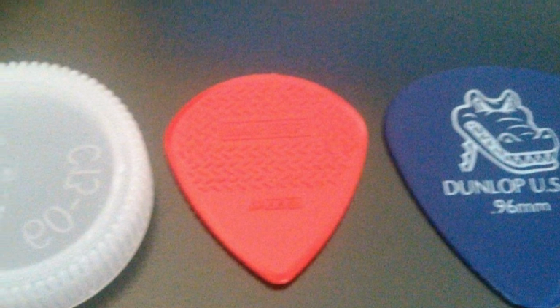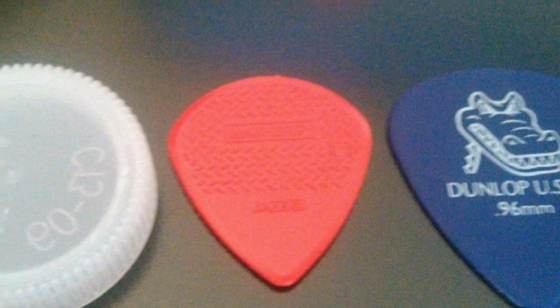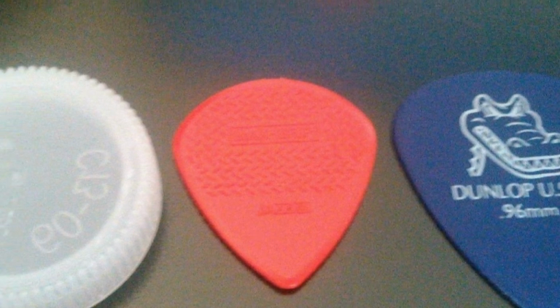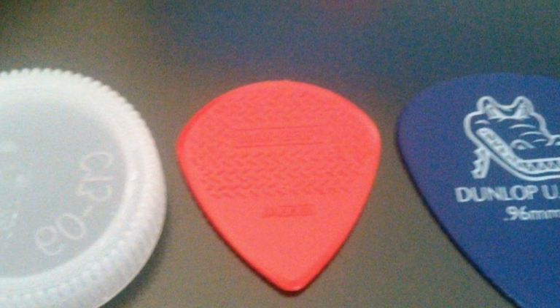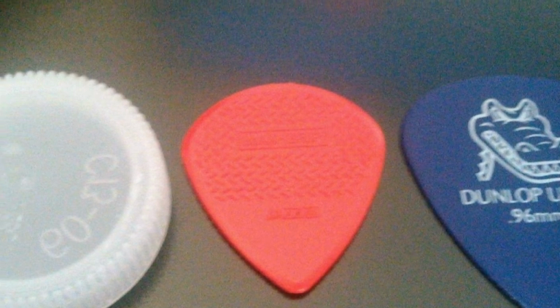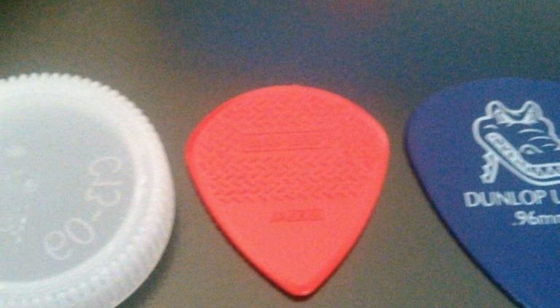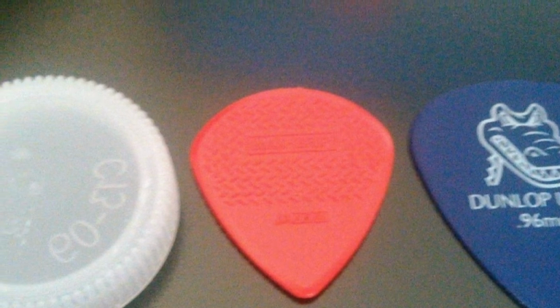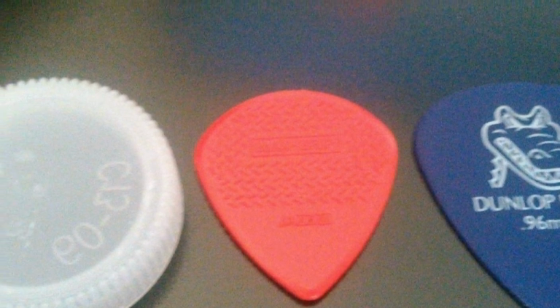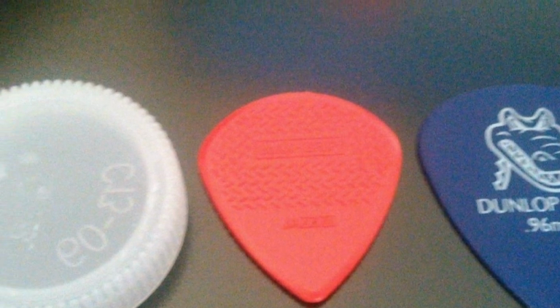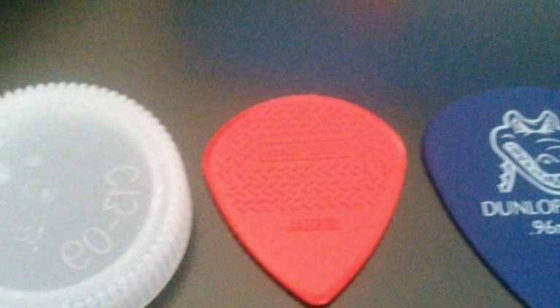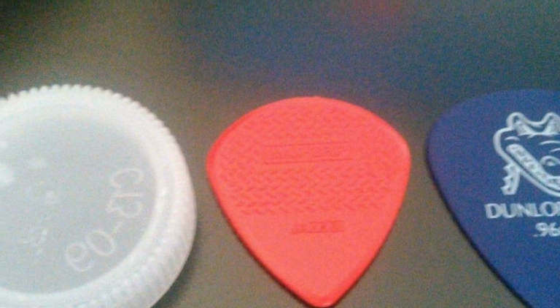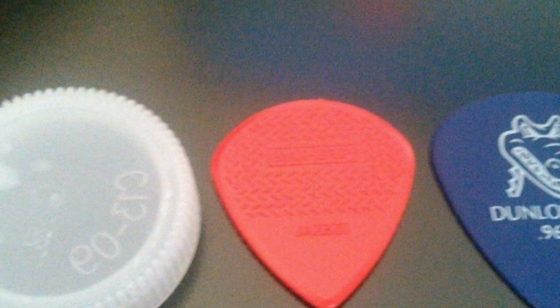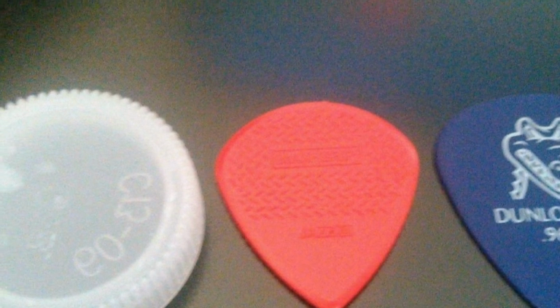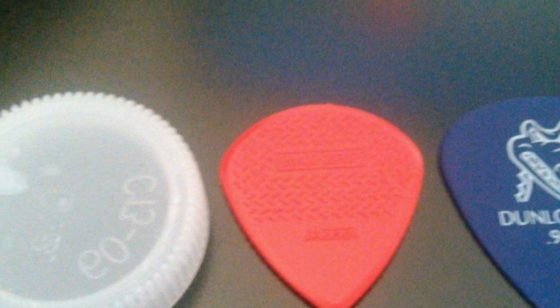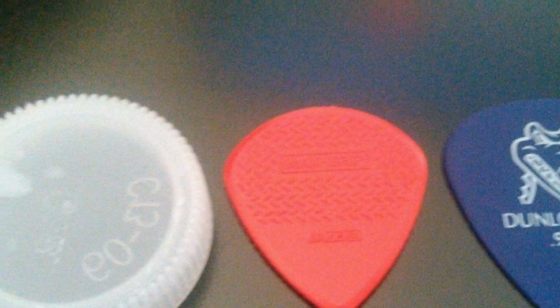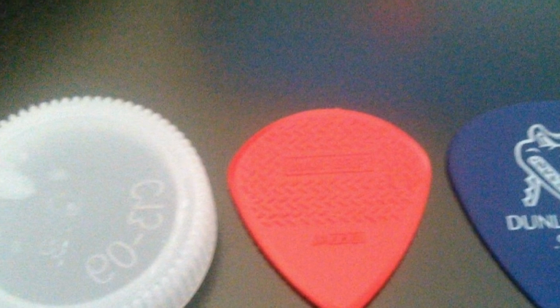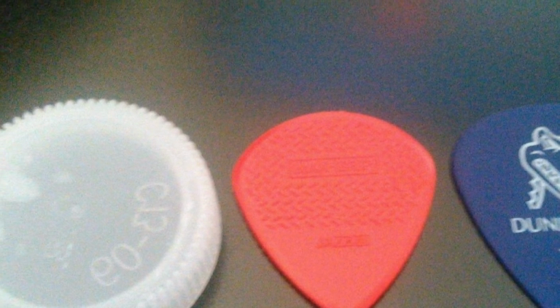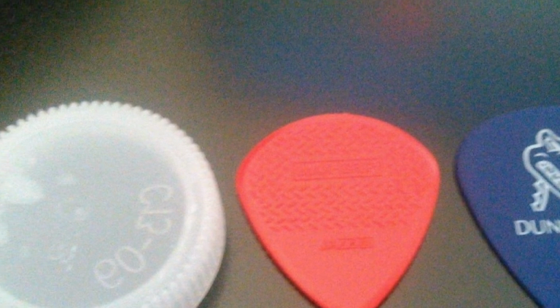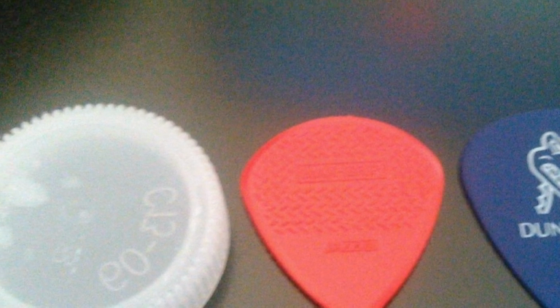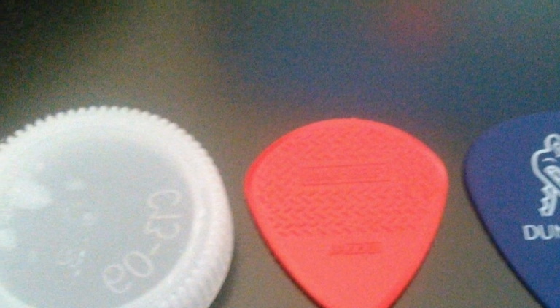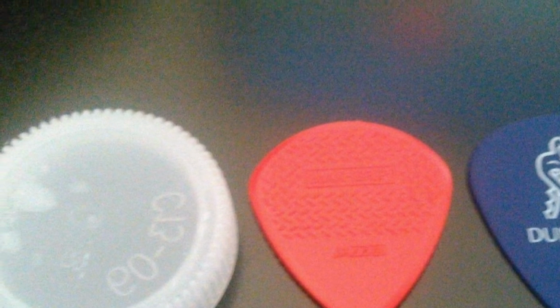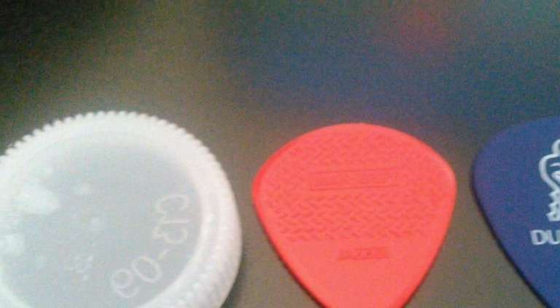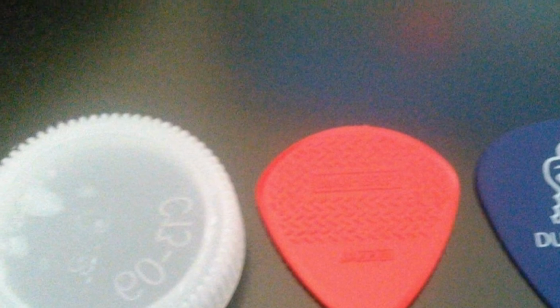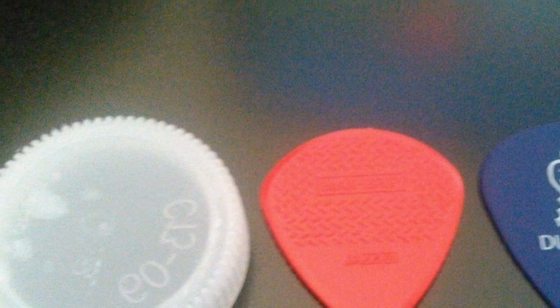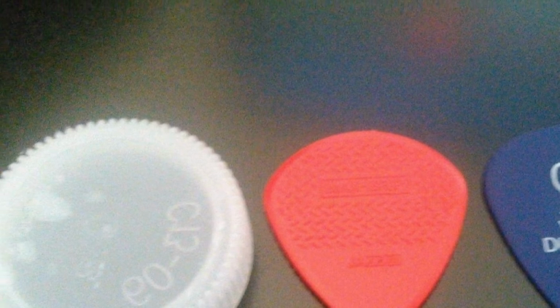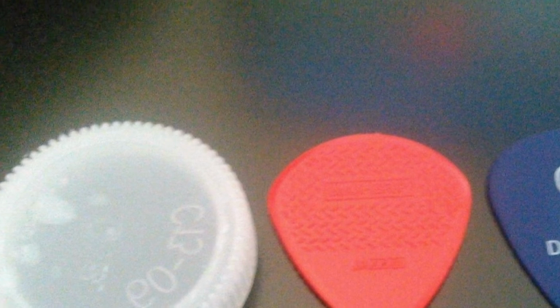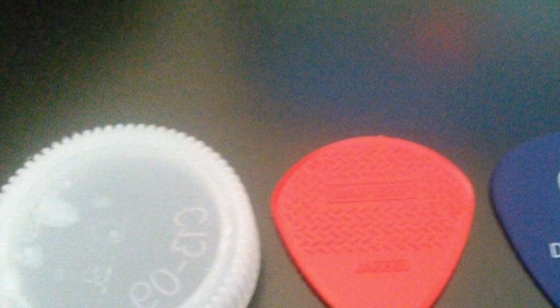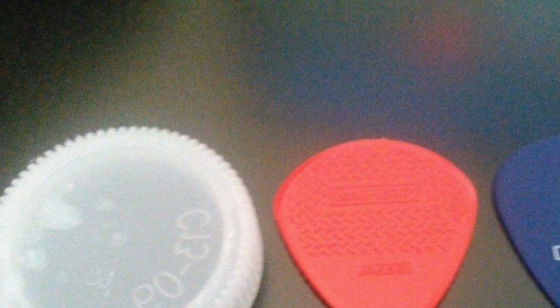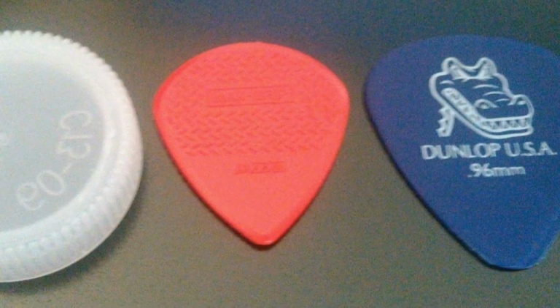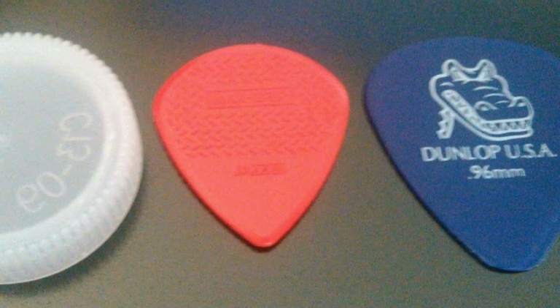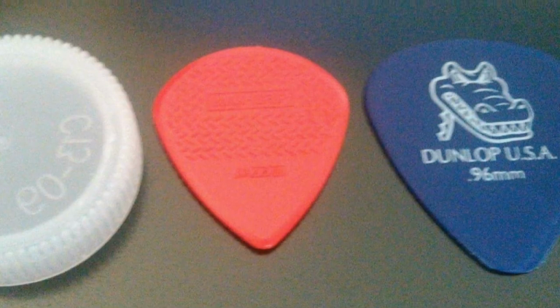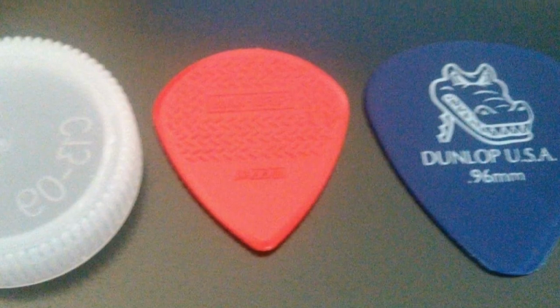The Max Grip is even better than the regular Jazz. They also have a nice fine point, so they have good contact against the string.